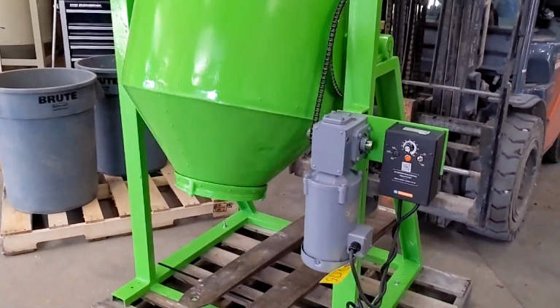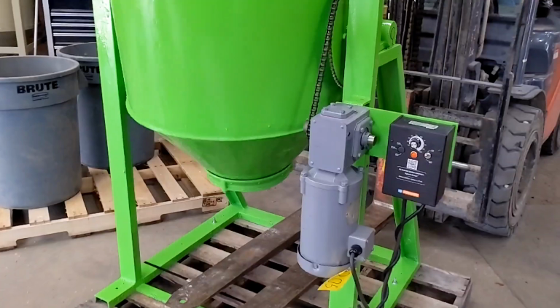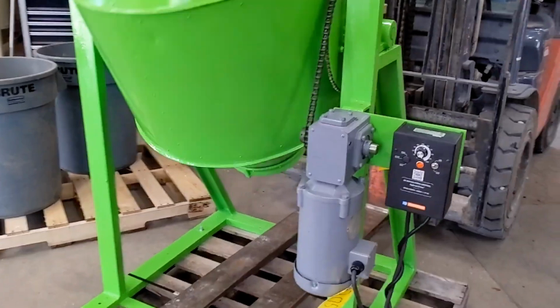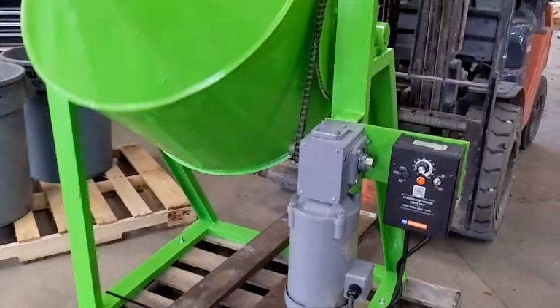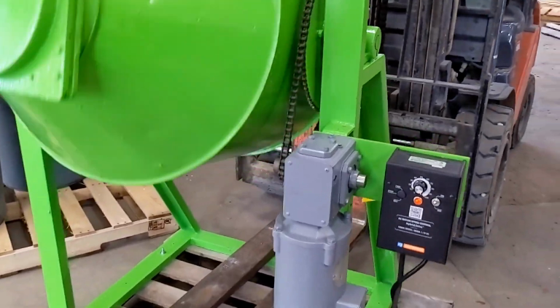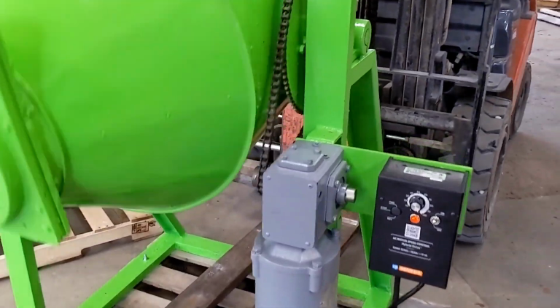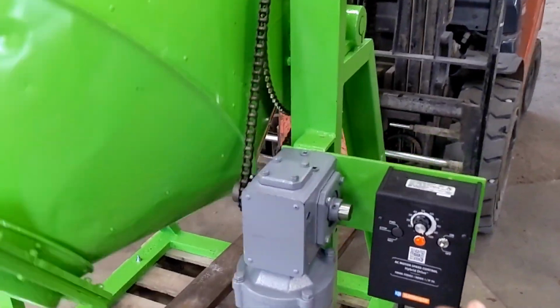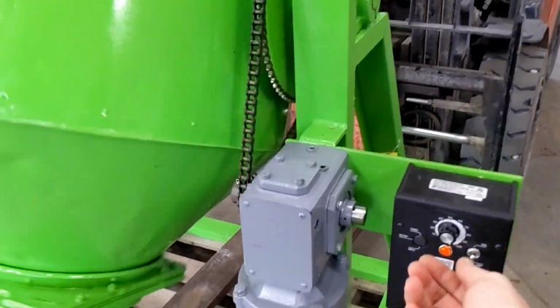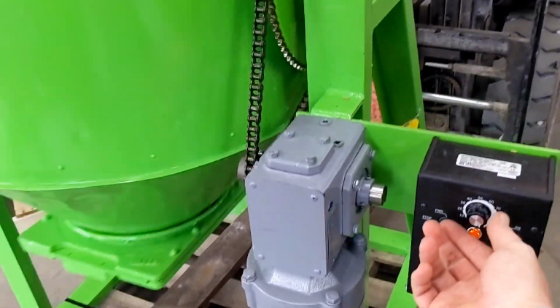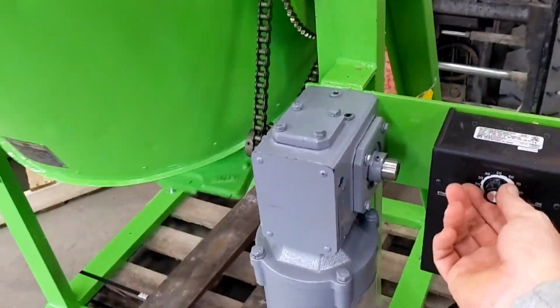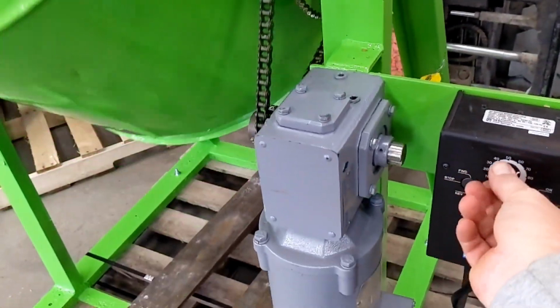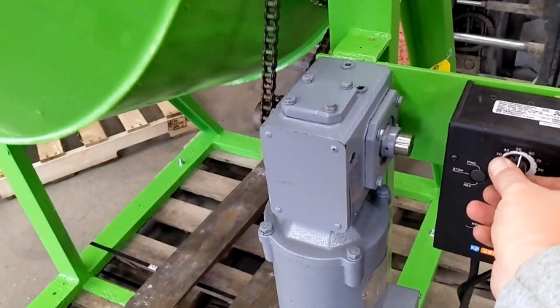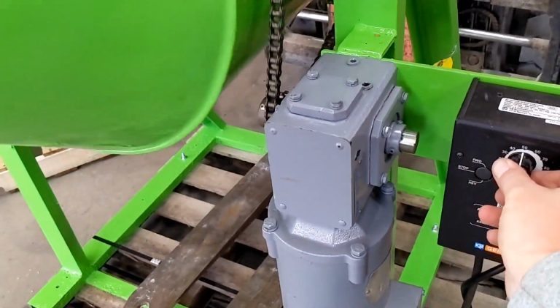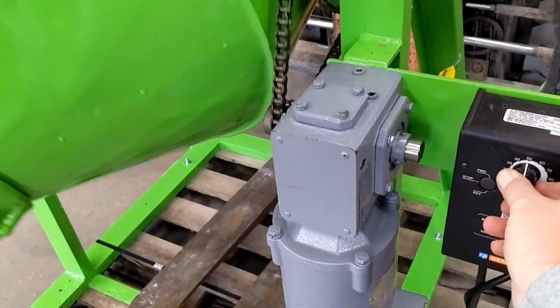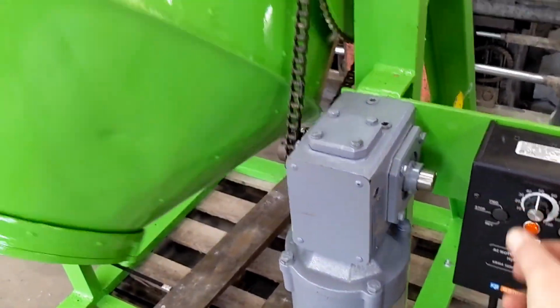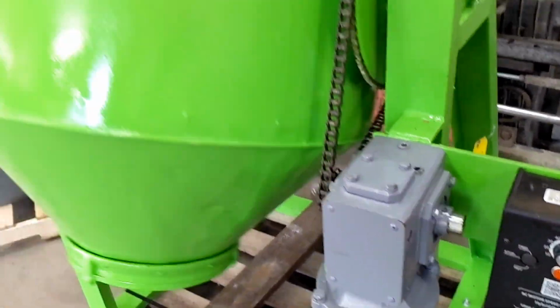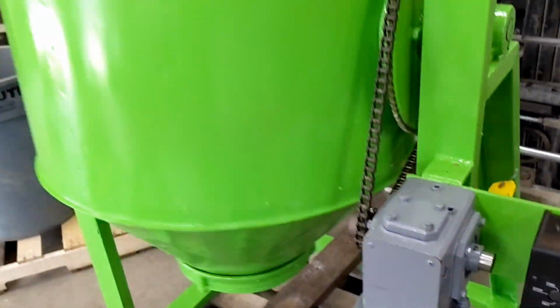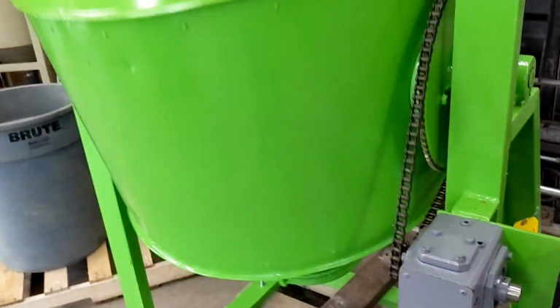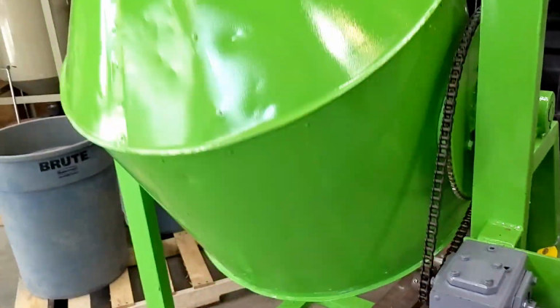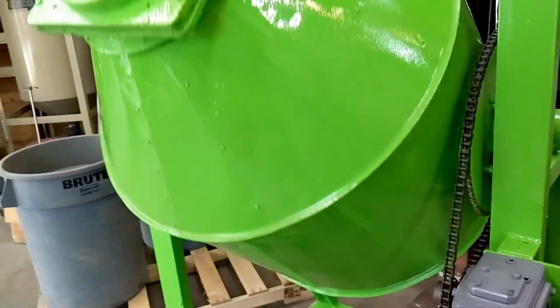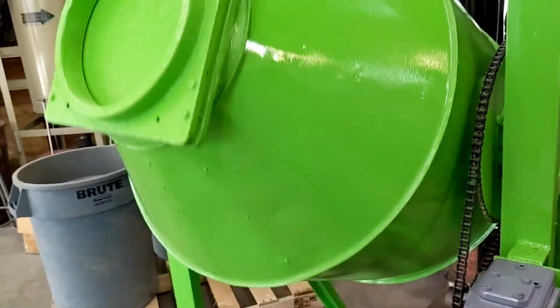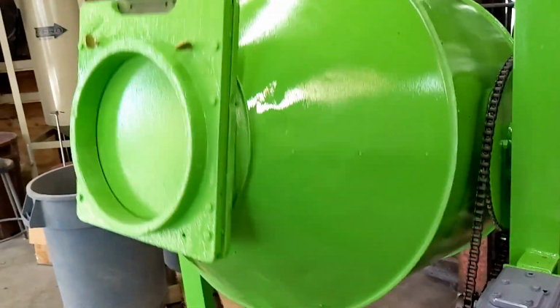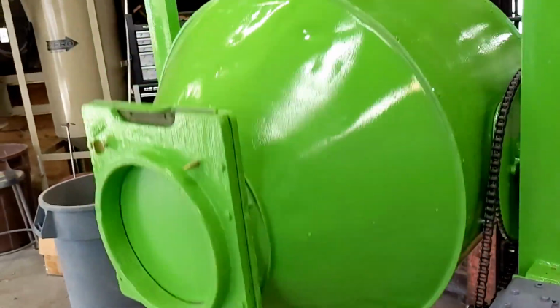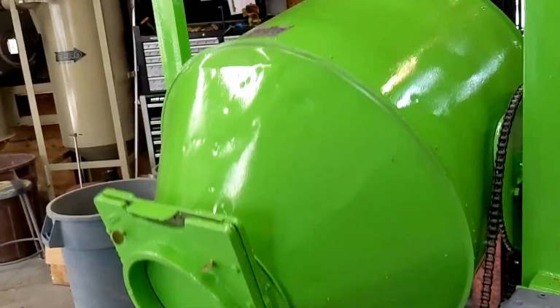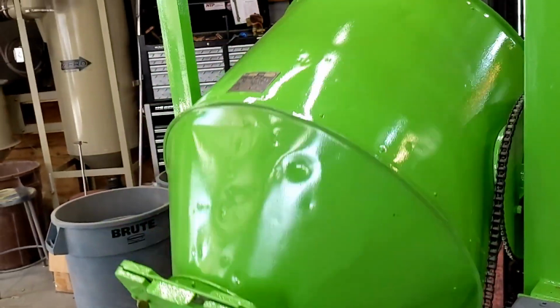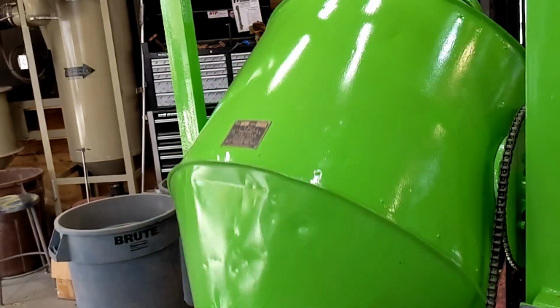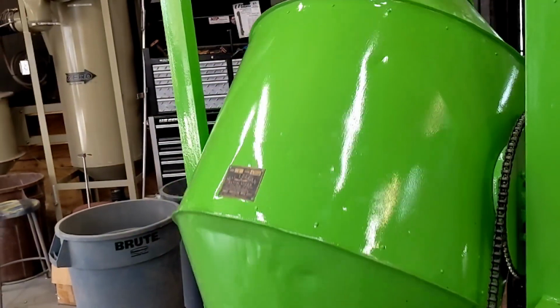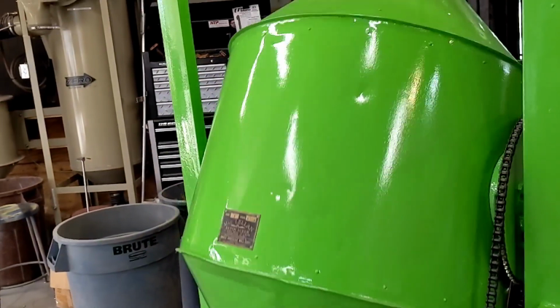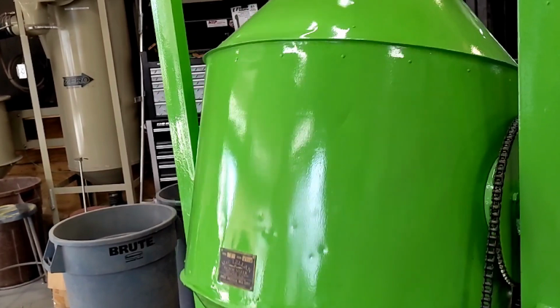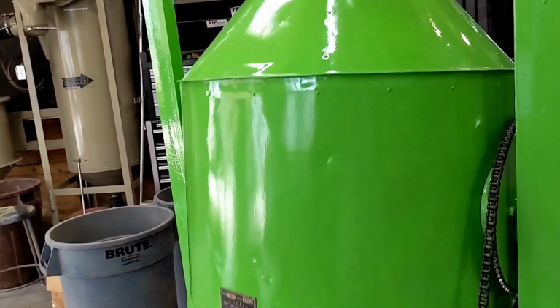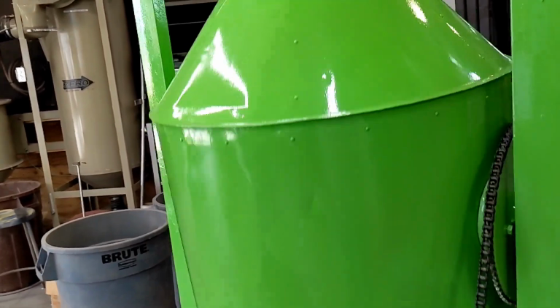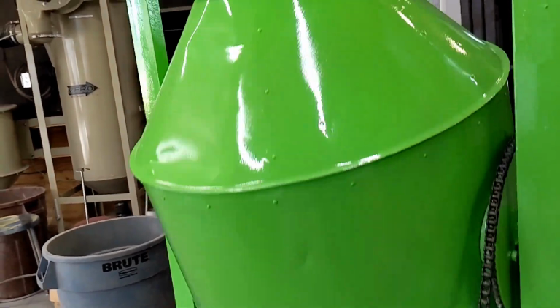Go ahead and slow this down to 50. The unit slows right down.